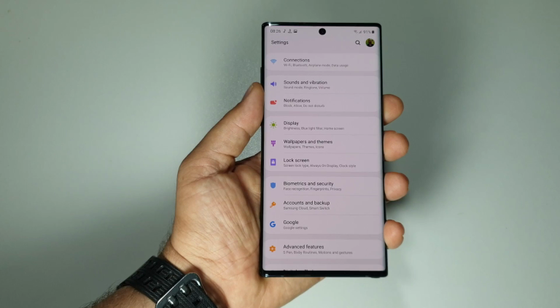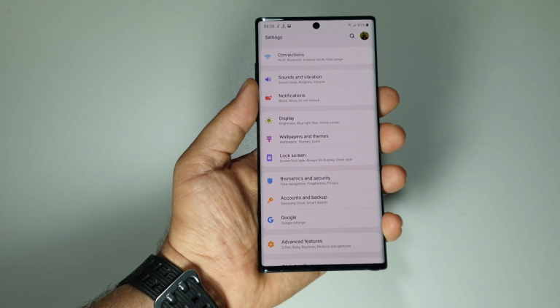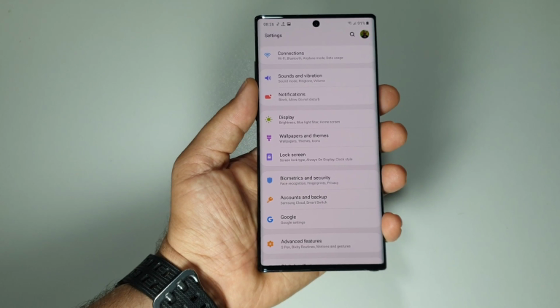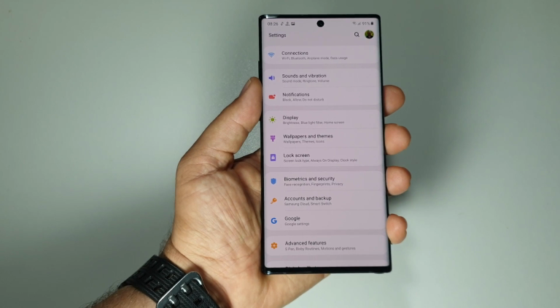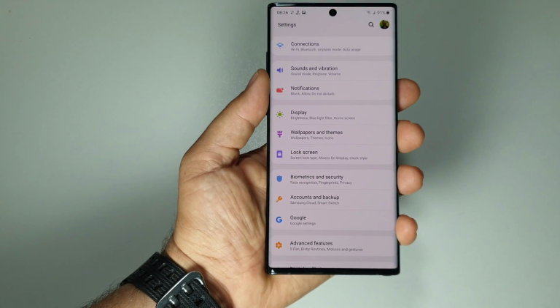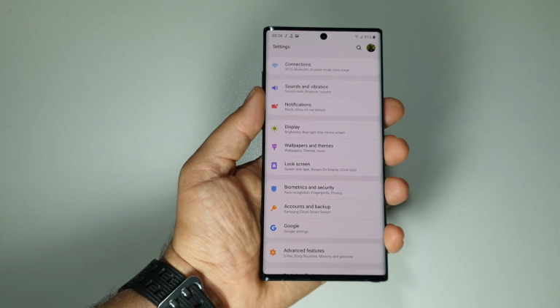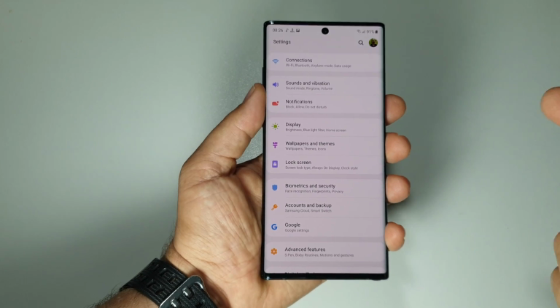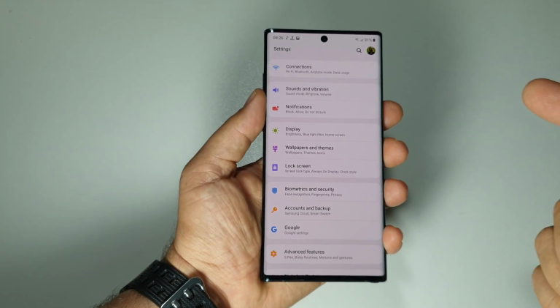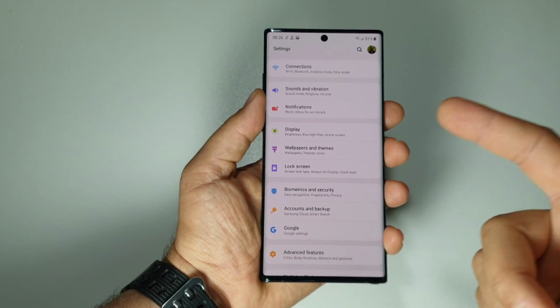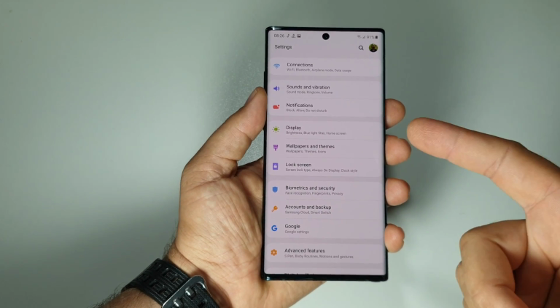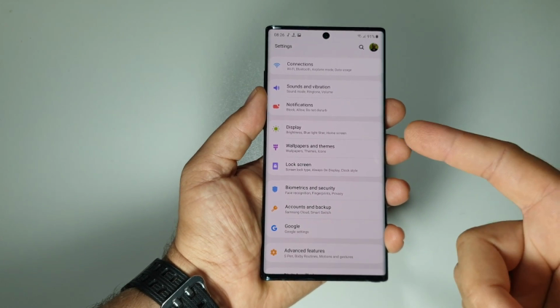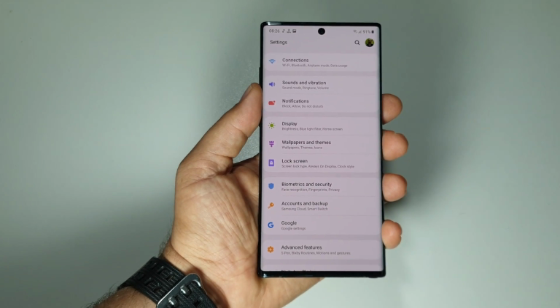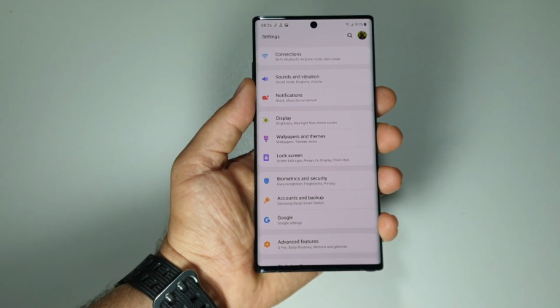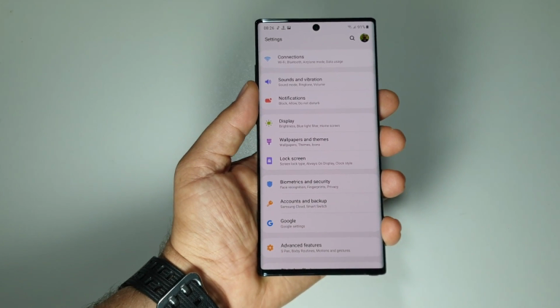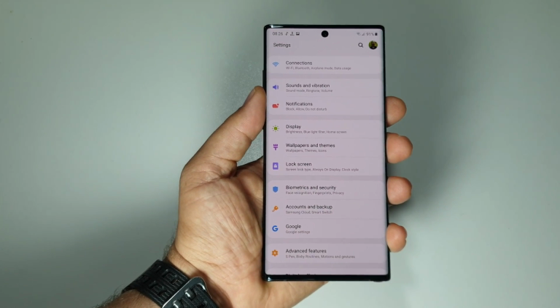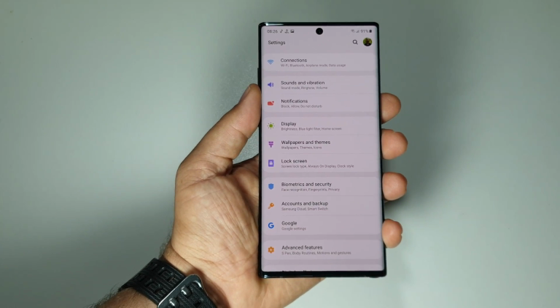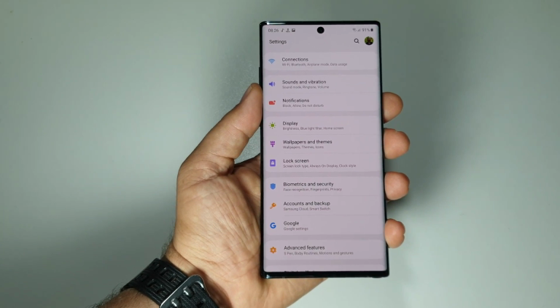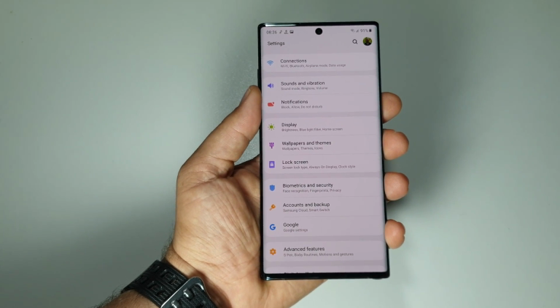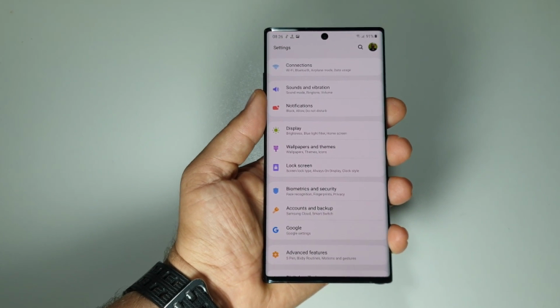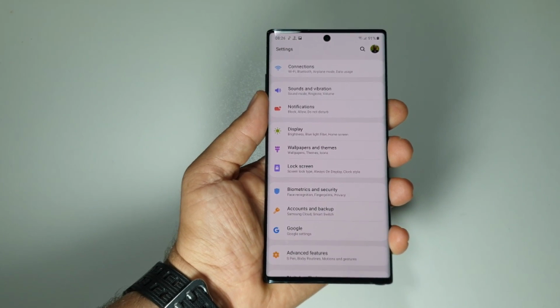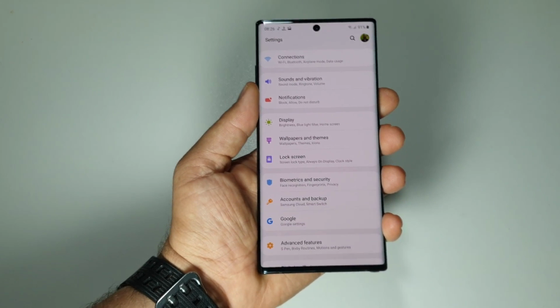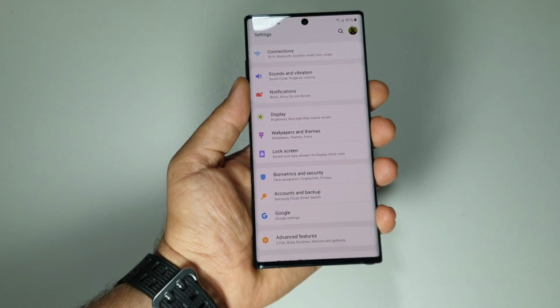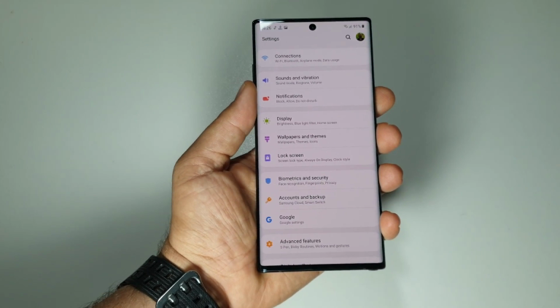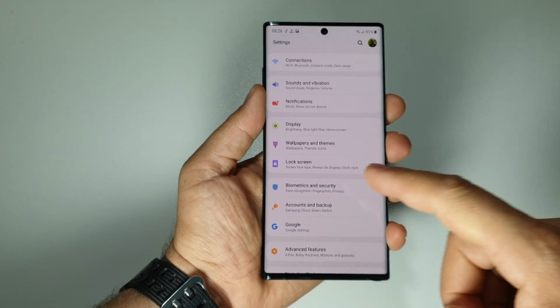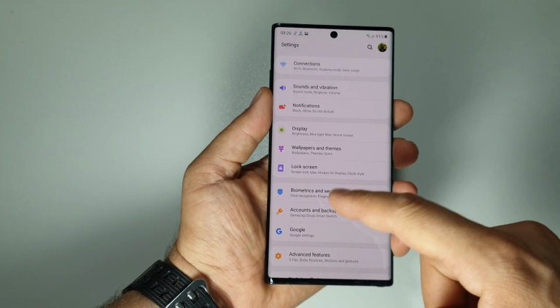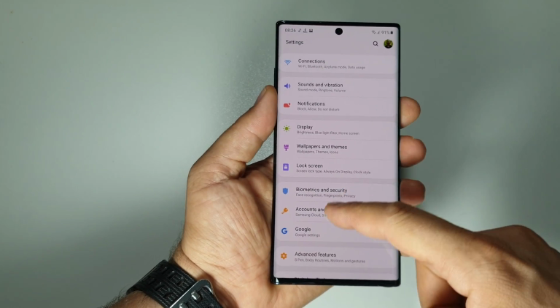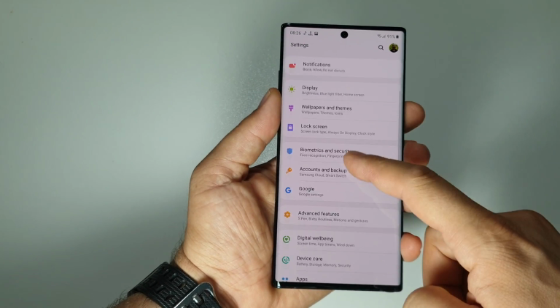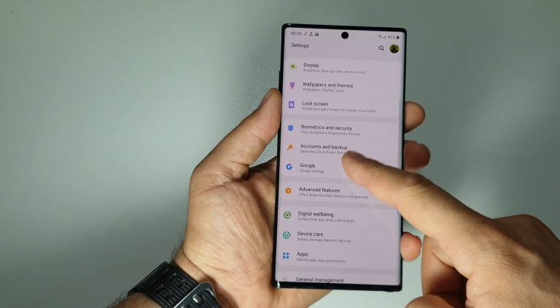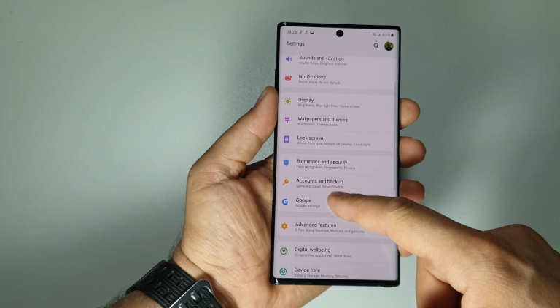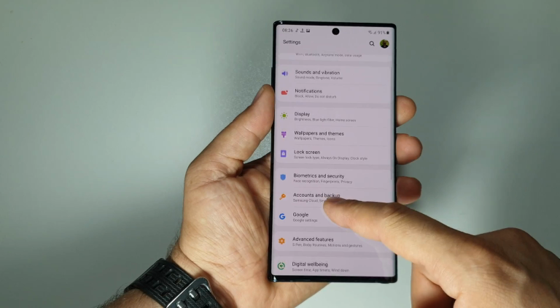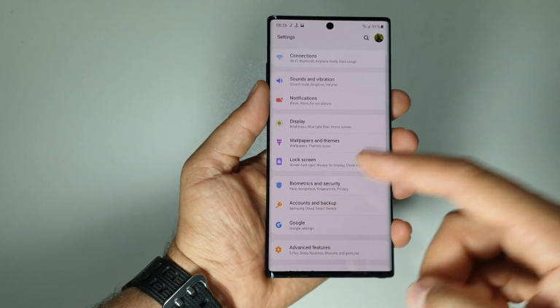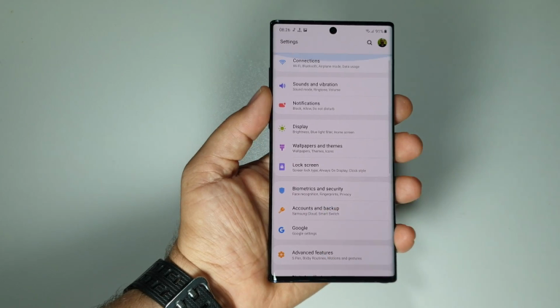Let me show you 7 ways how you can take screenshots on your Galaxy Note 10 Plus or Note 10.